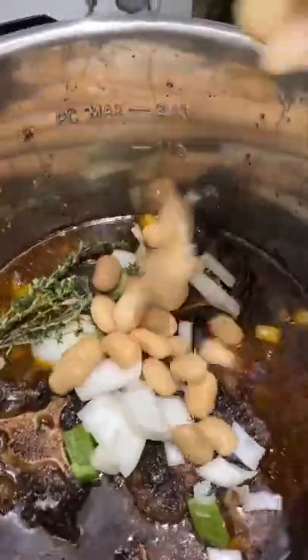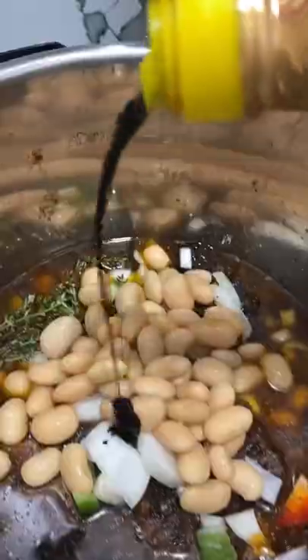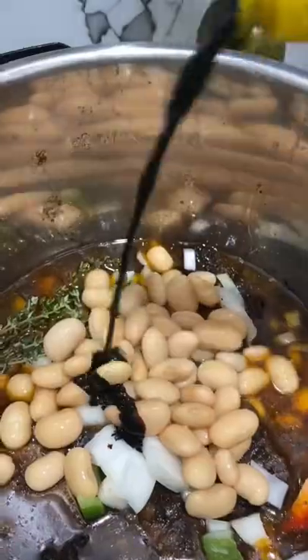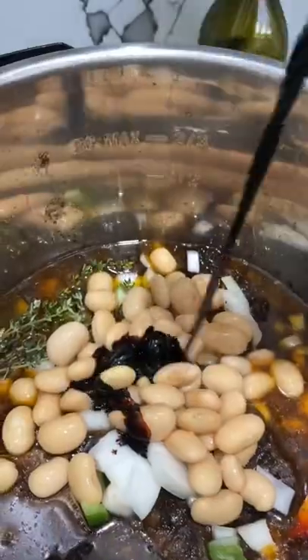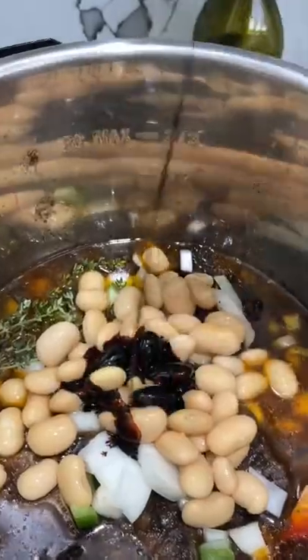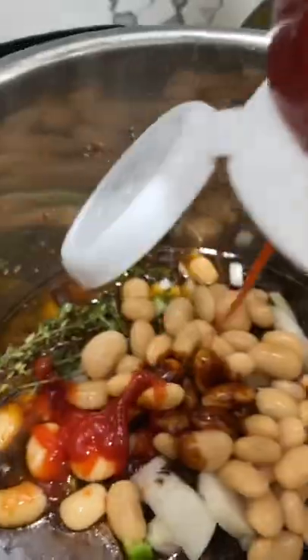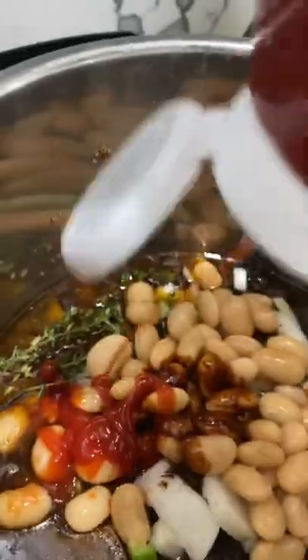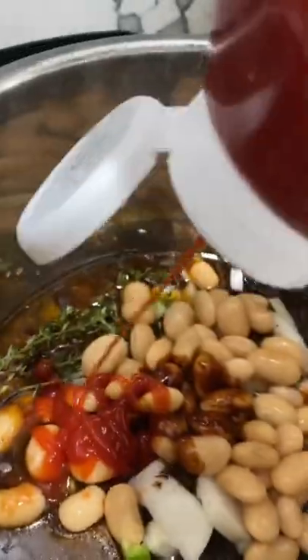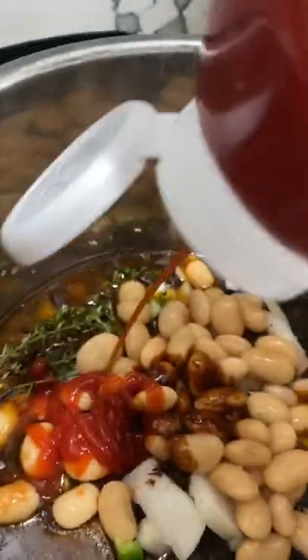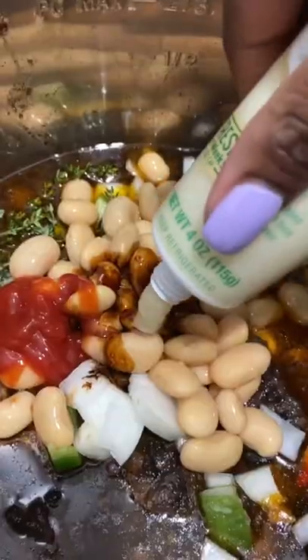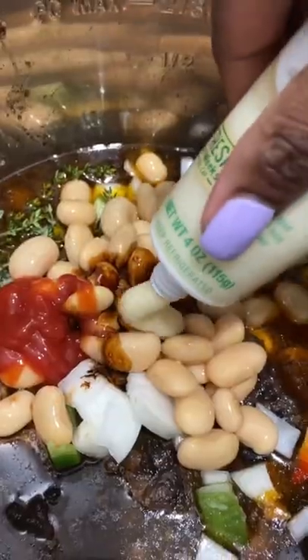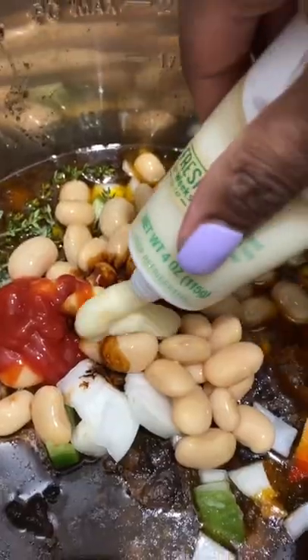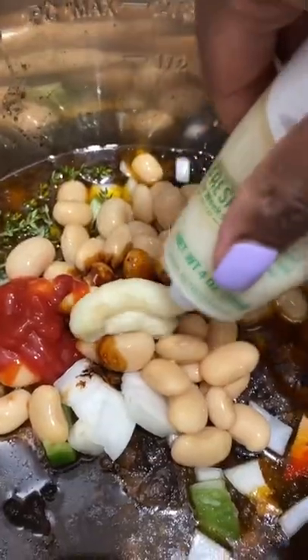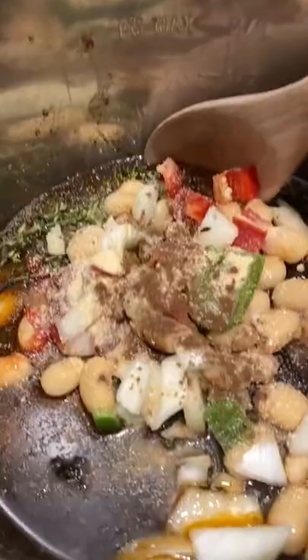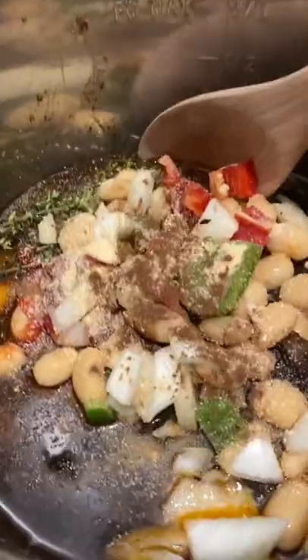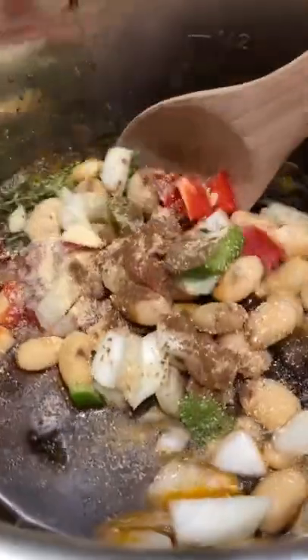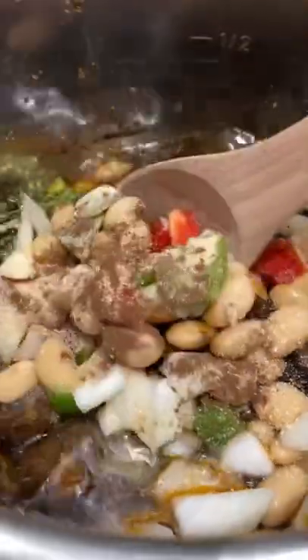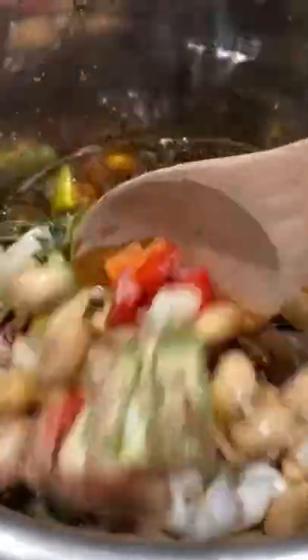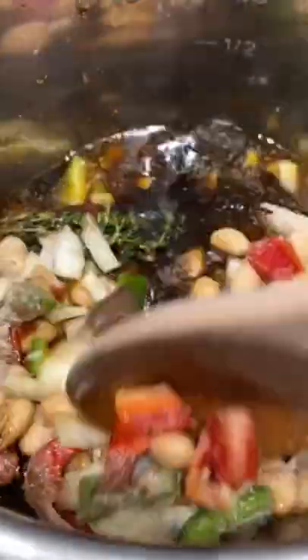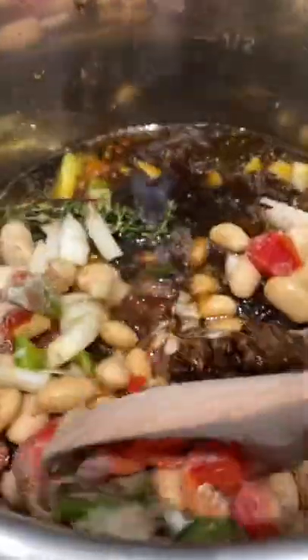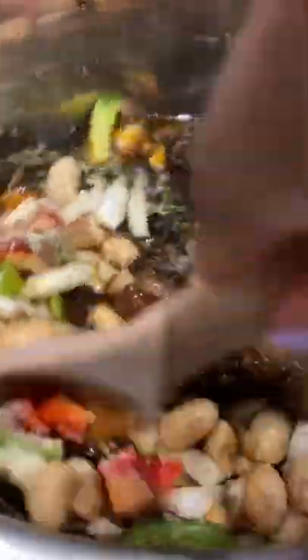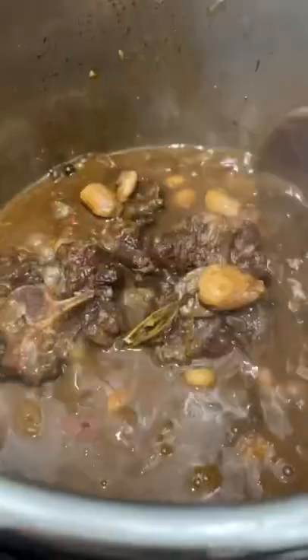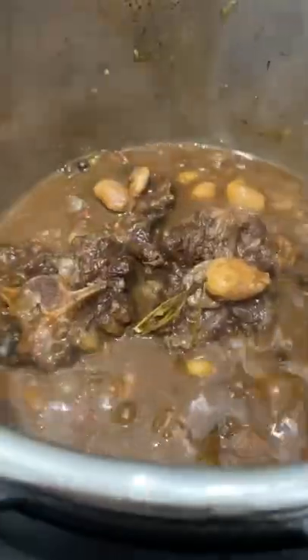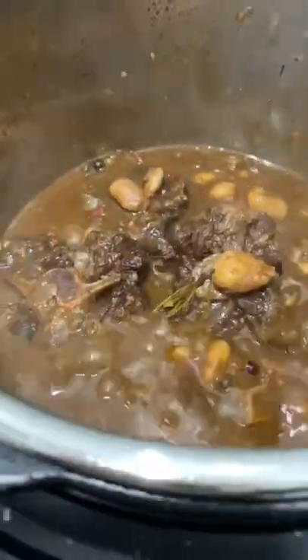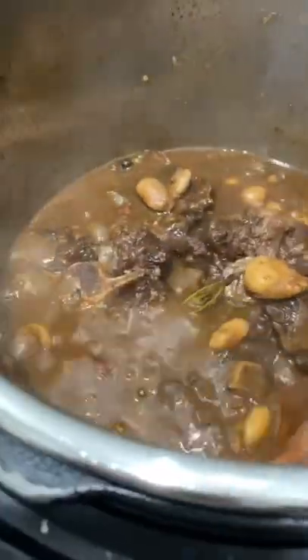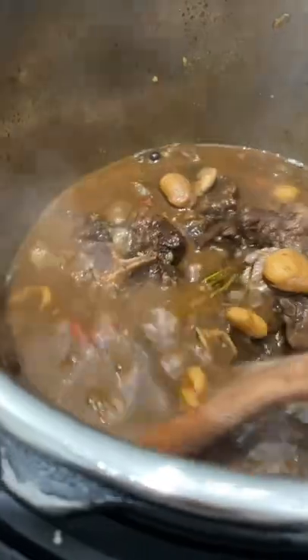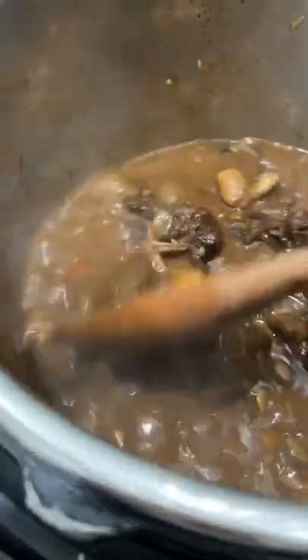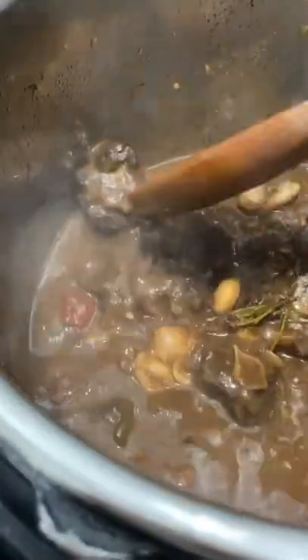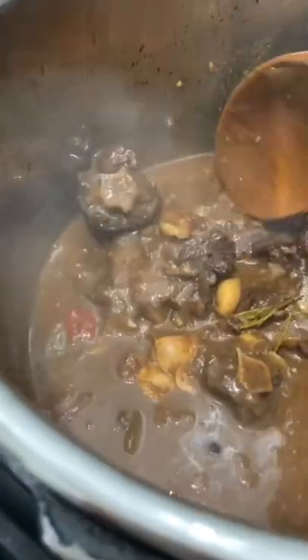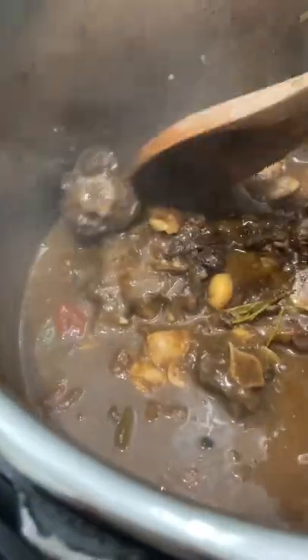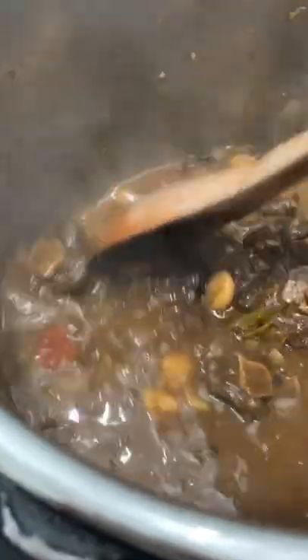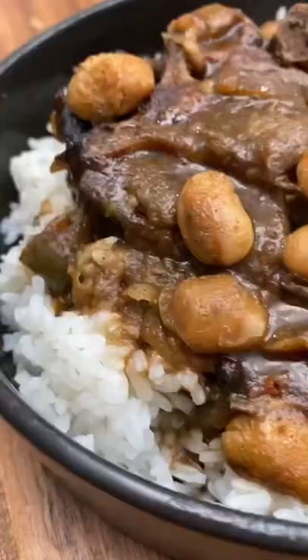Then we're going to add in all our butter beans and thyme, garlic, onion, mix that together and cook for another 10 minutes until it looks like this.